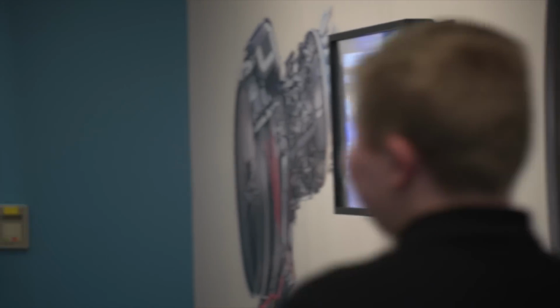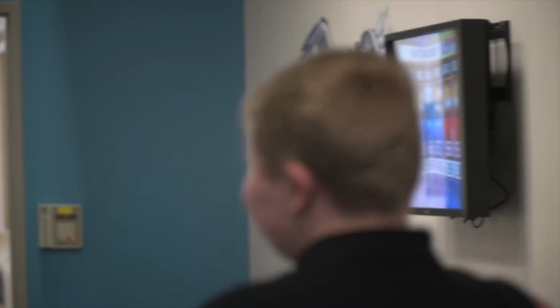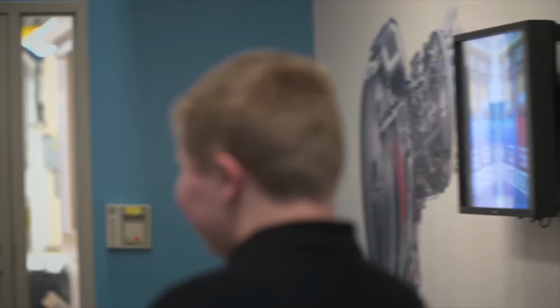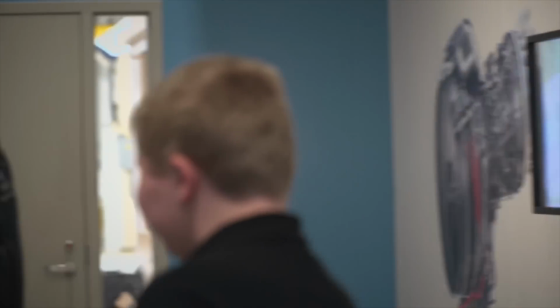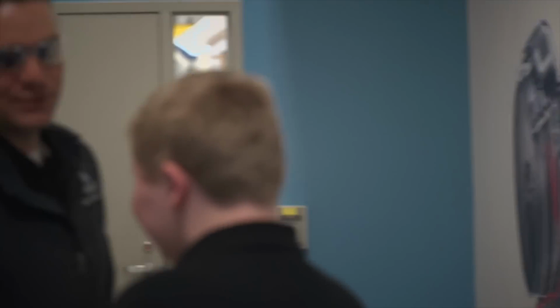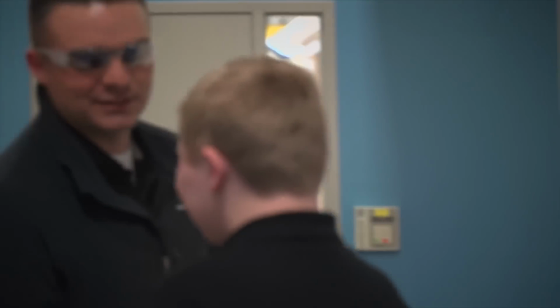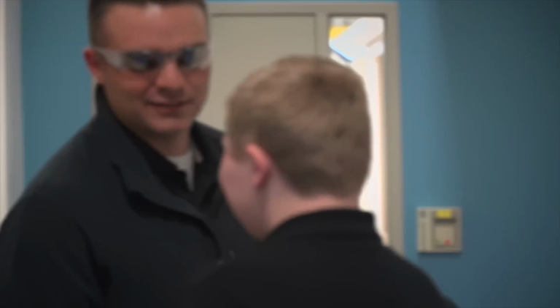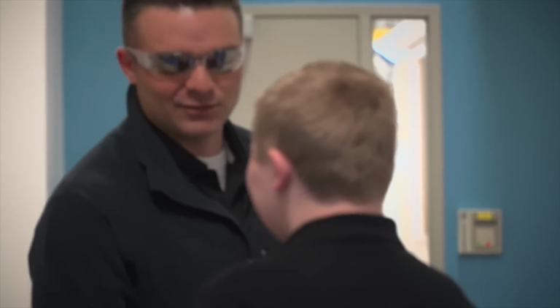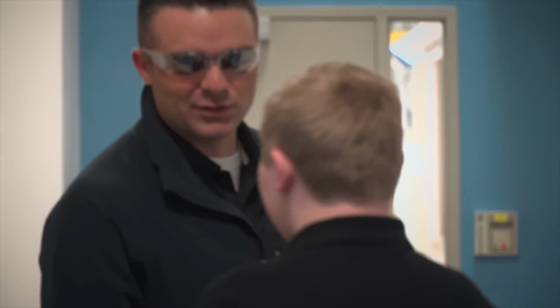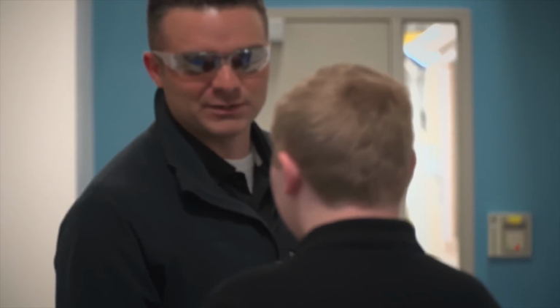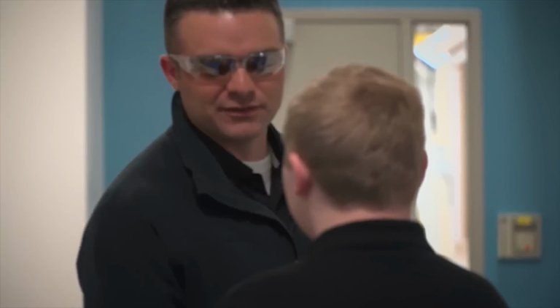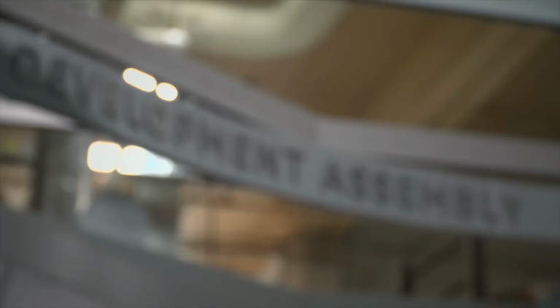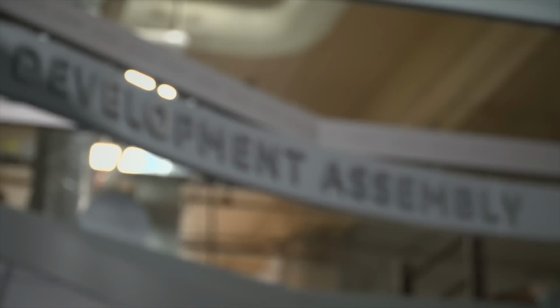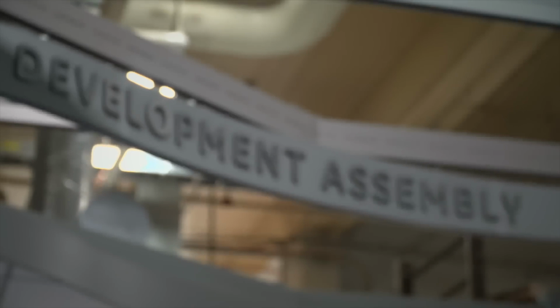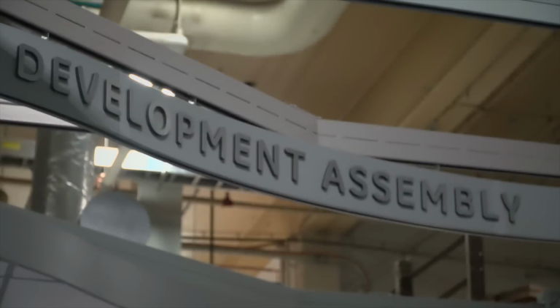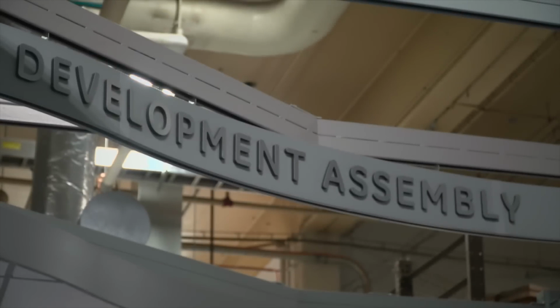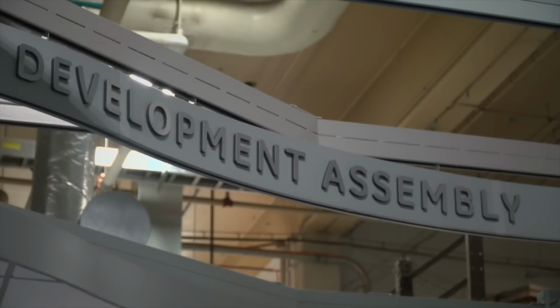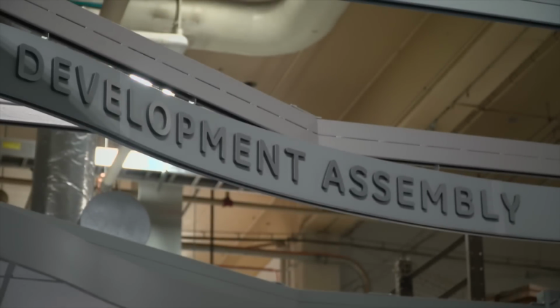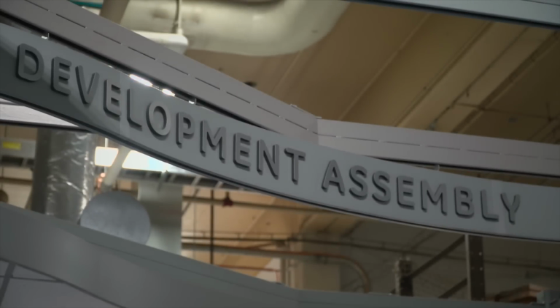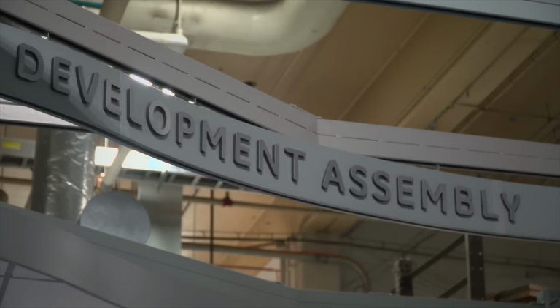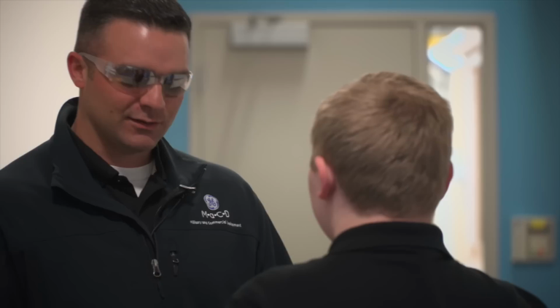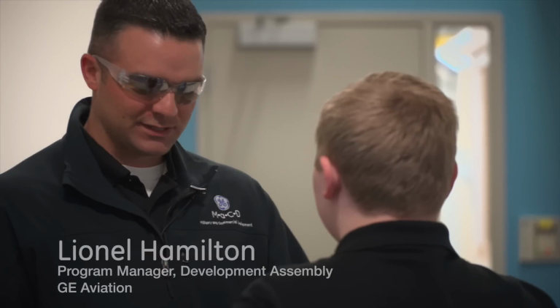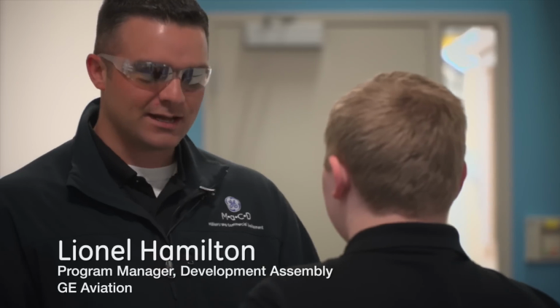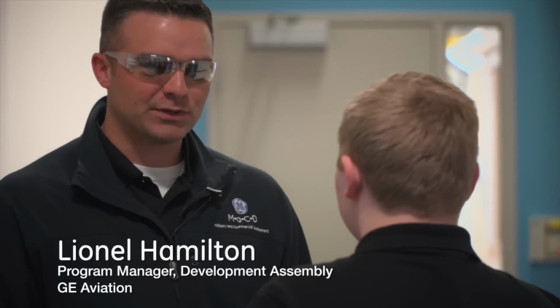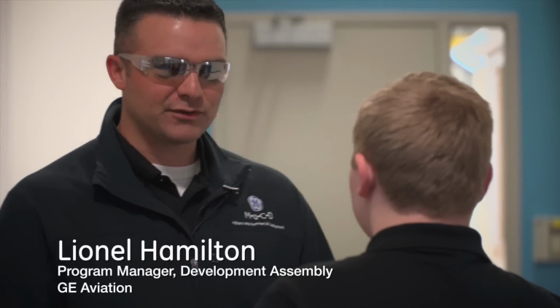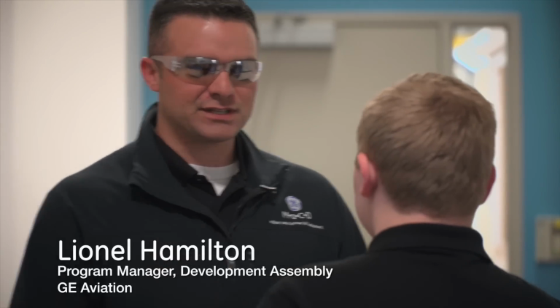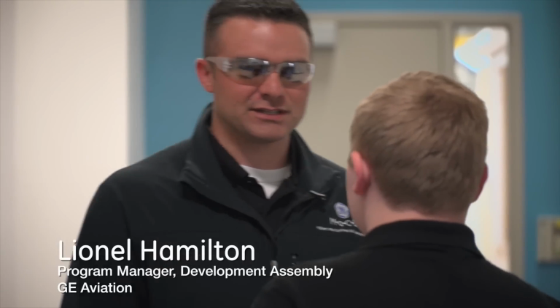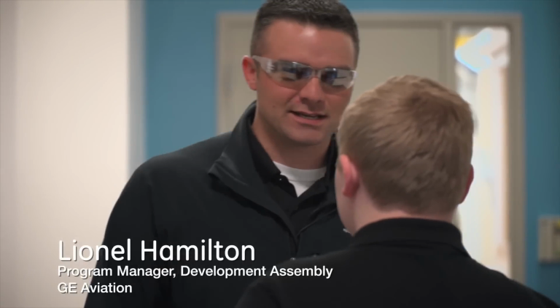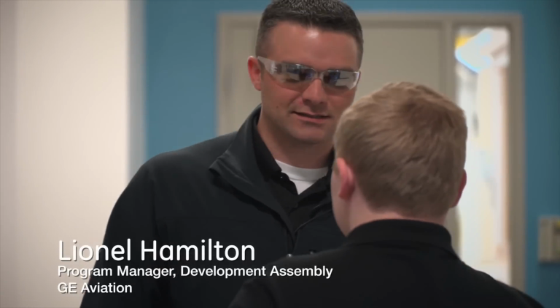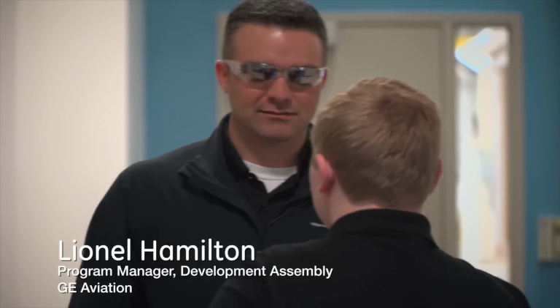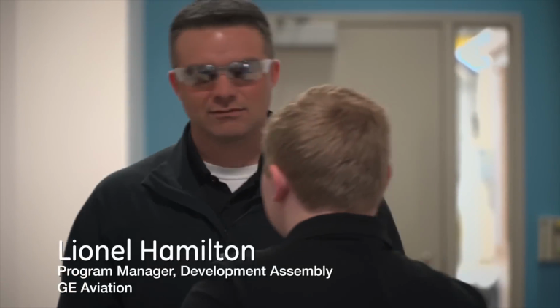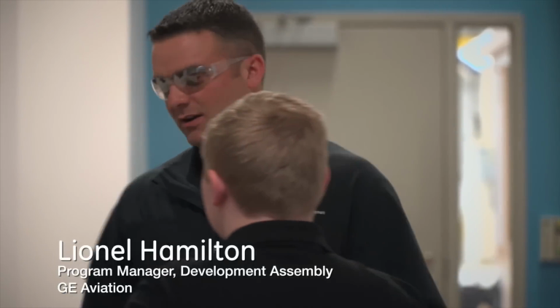Hey buddy, how you doing? Good thanks, how are you? Welcome to Development Assembly in Evendale, Ohio. You want to see how to build a first engine to test? Sure. Alright.